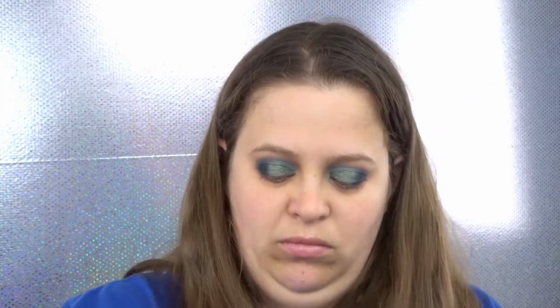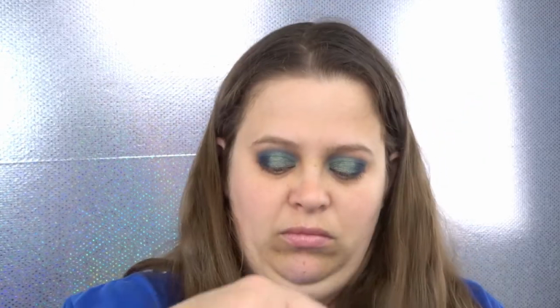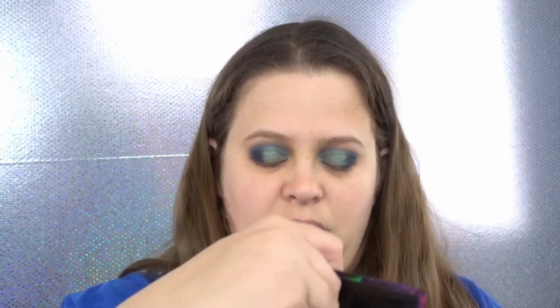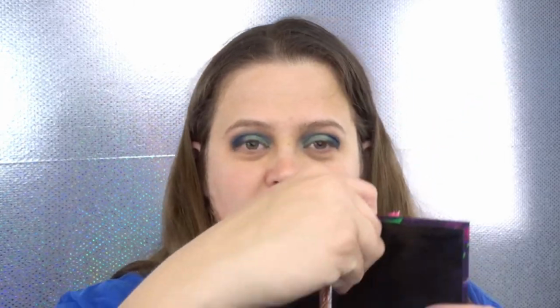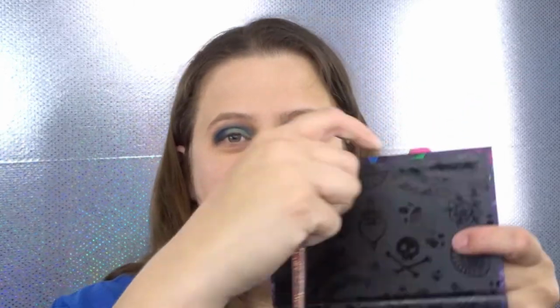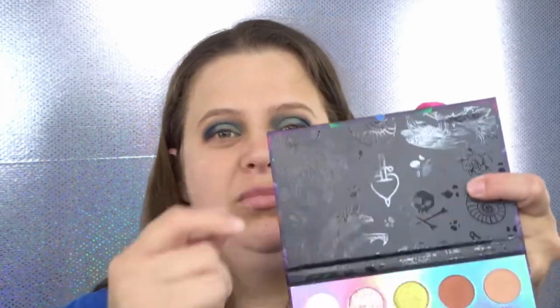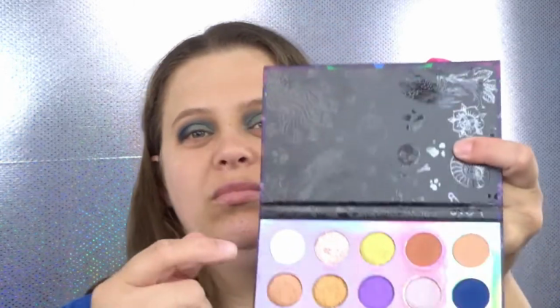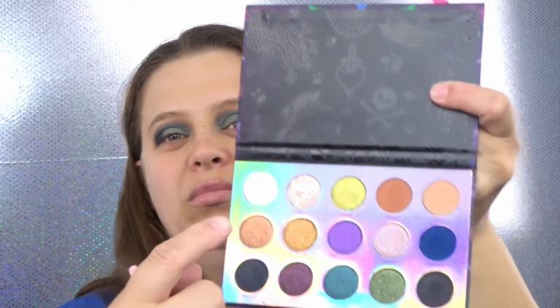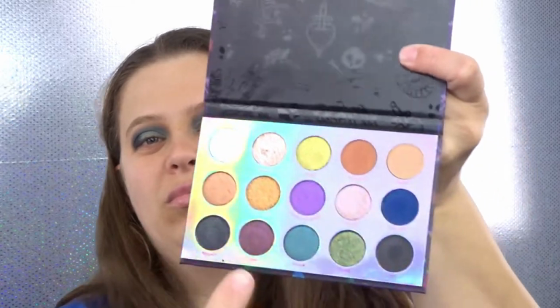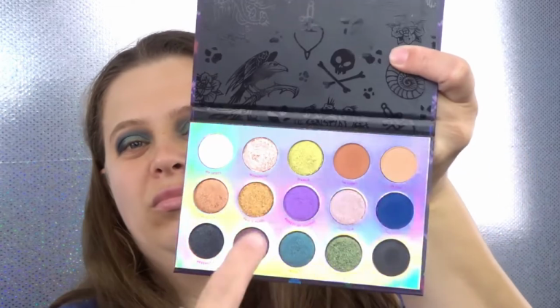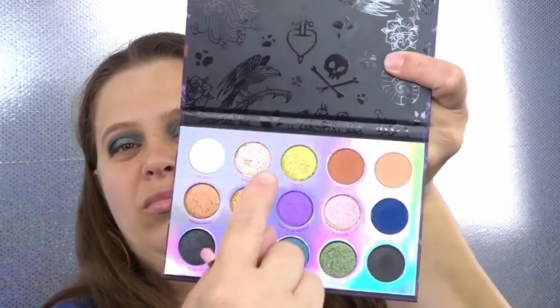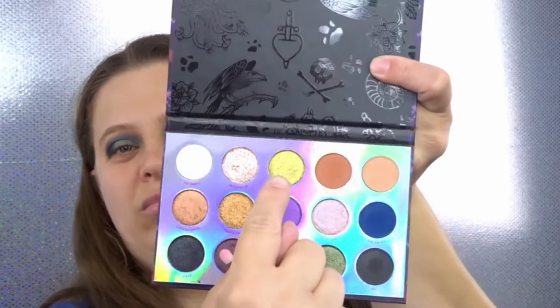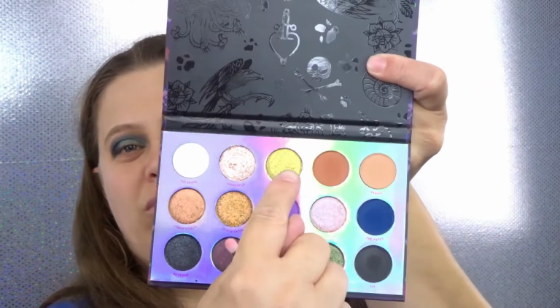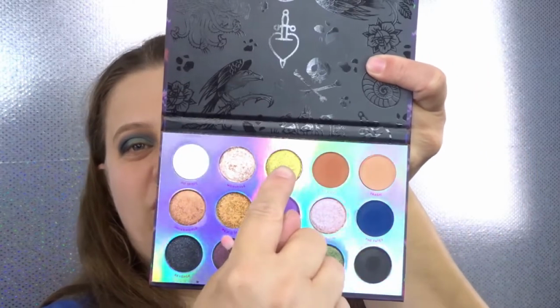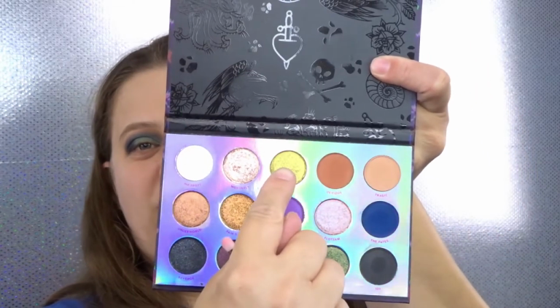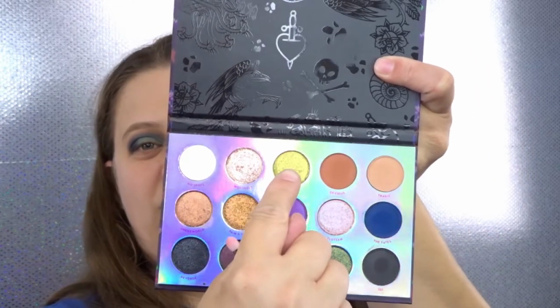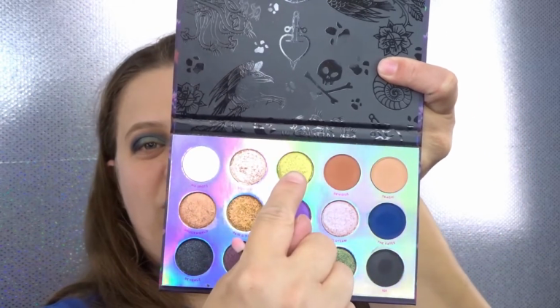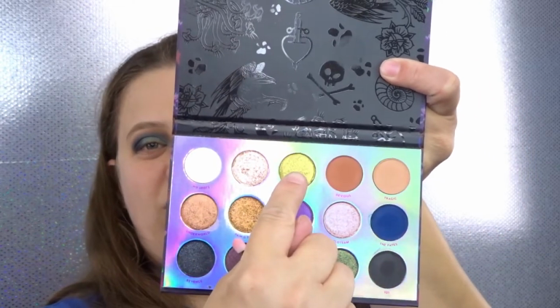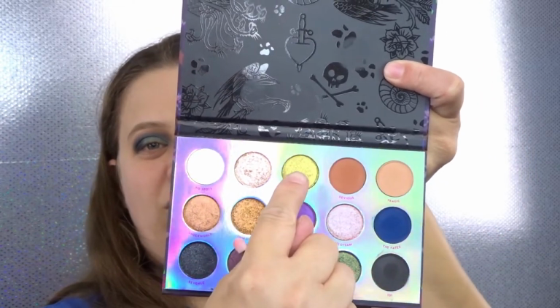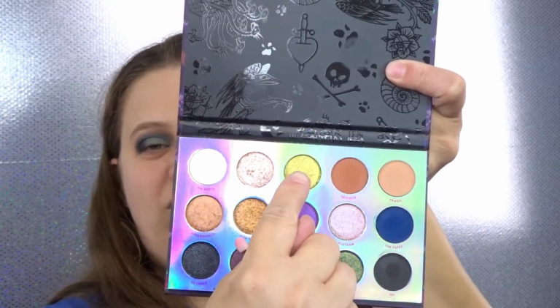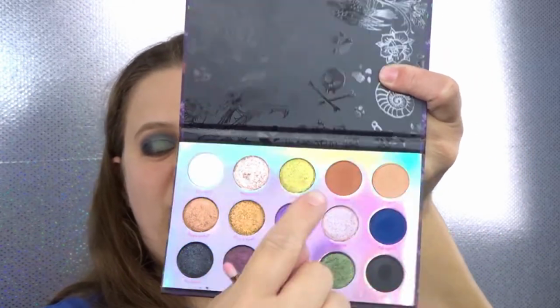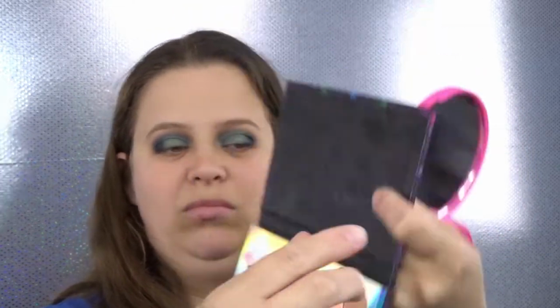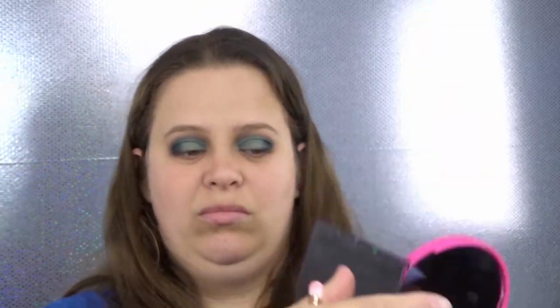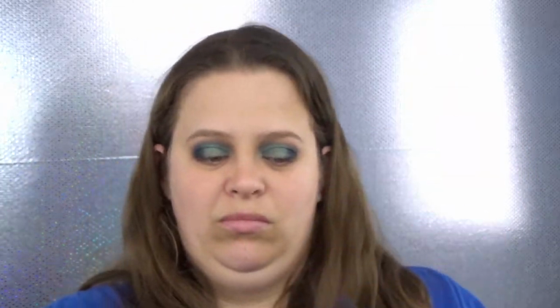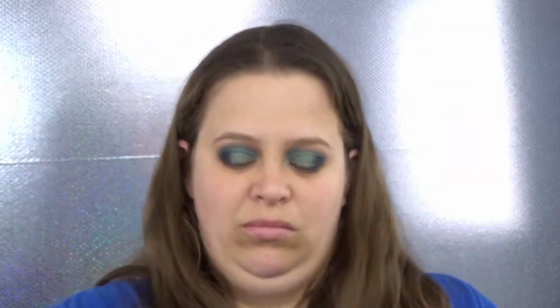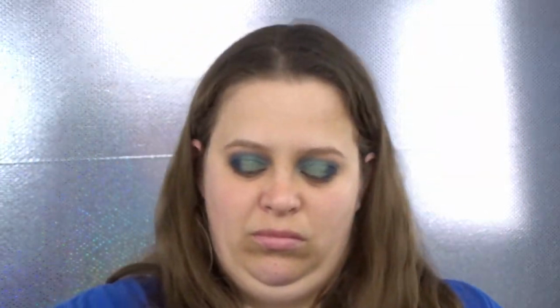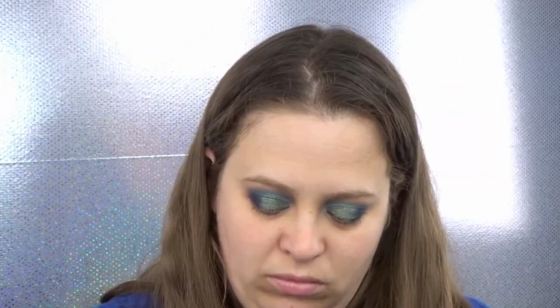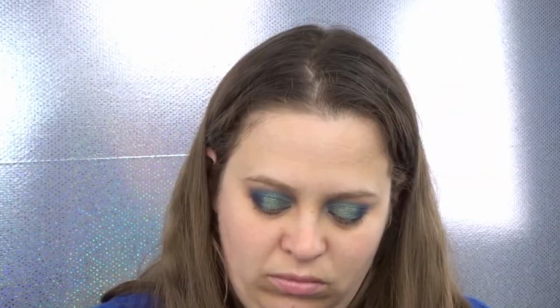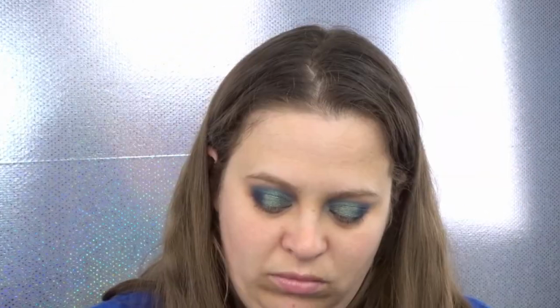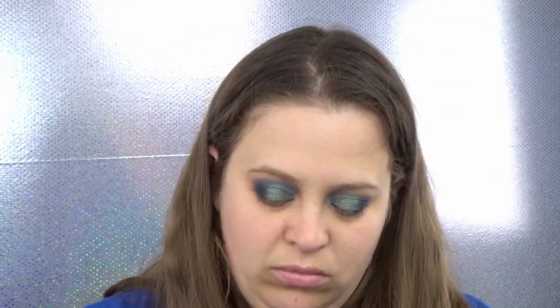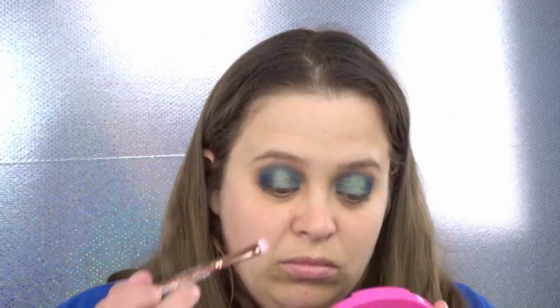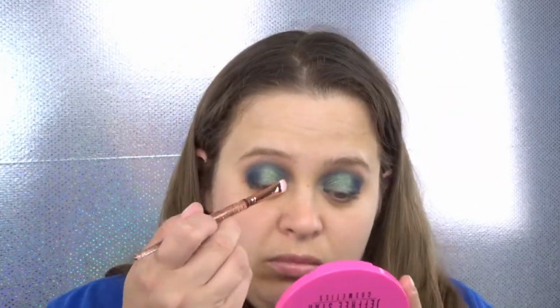Using a small flat shader brush I'm going to go in with the shade Diablo and put this on the inner corner.